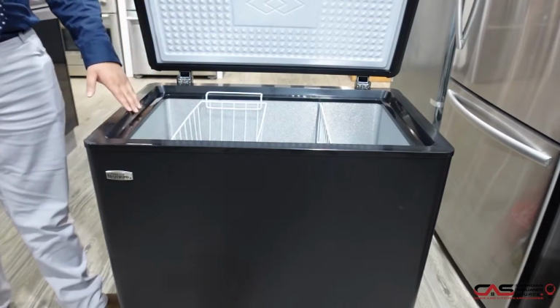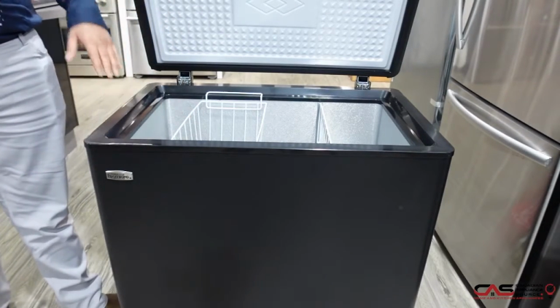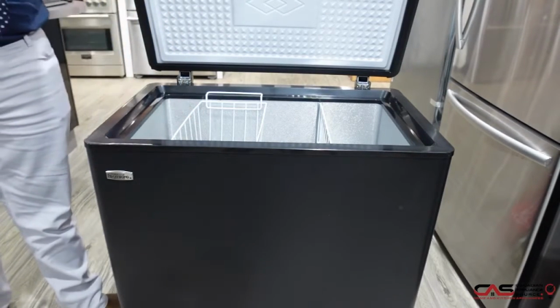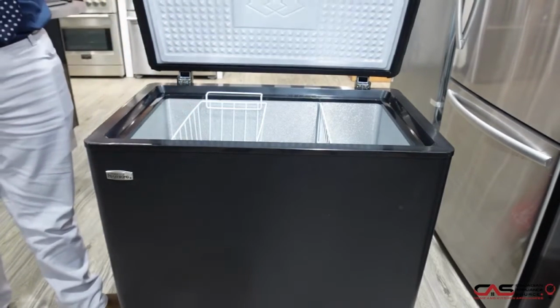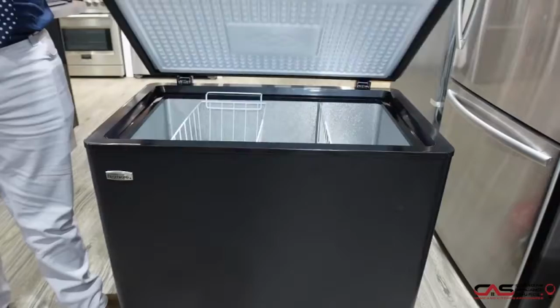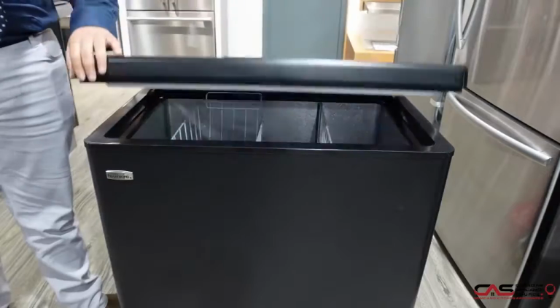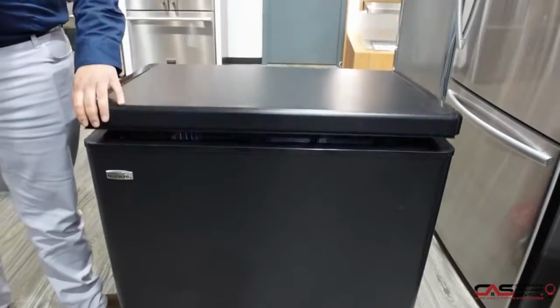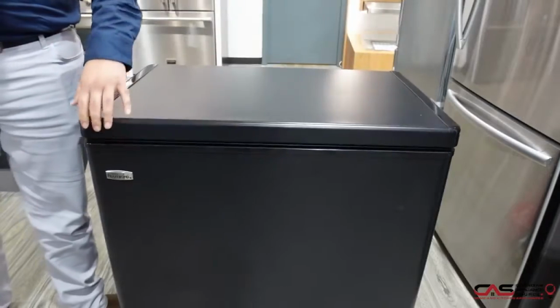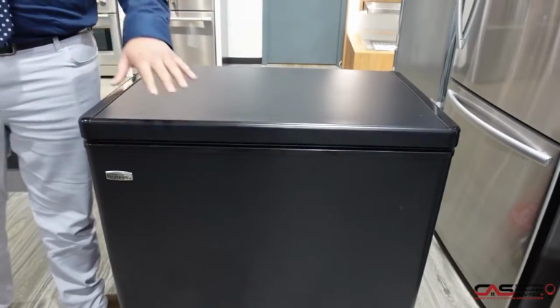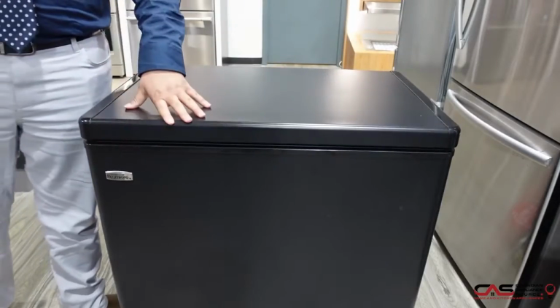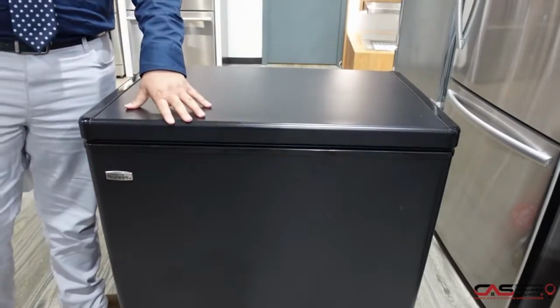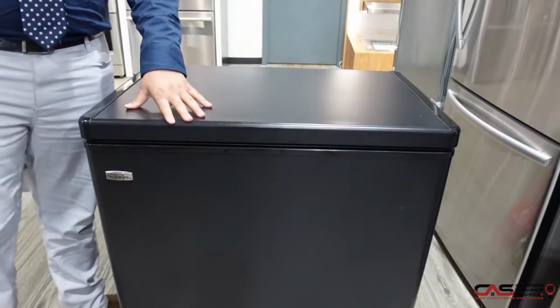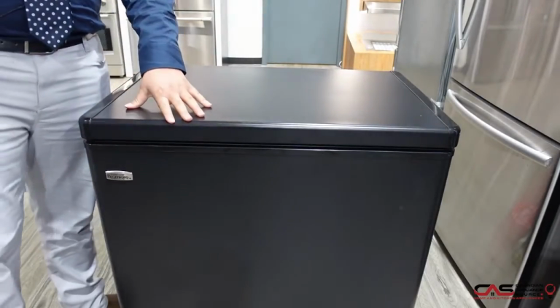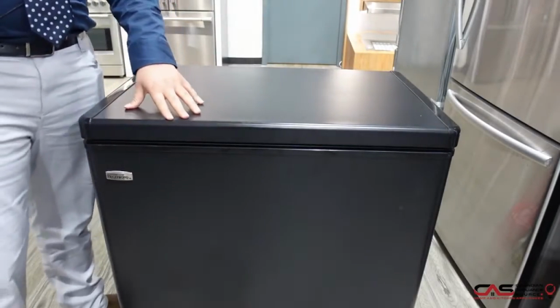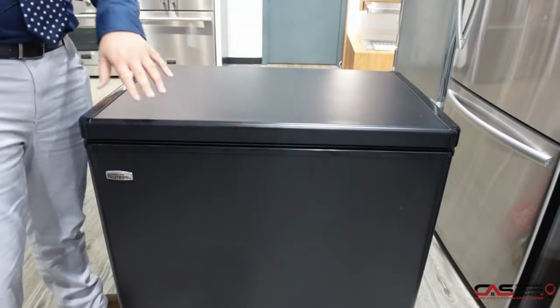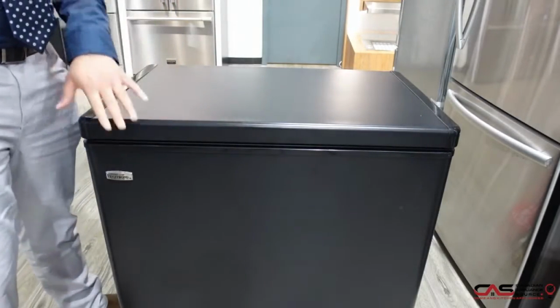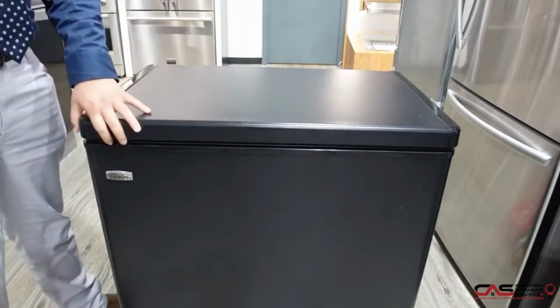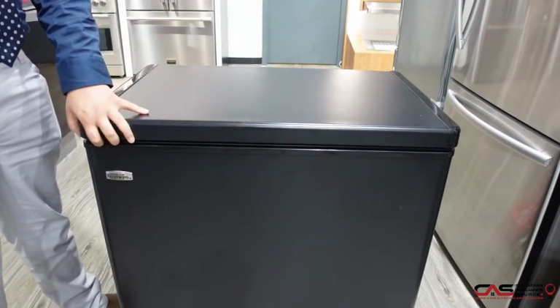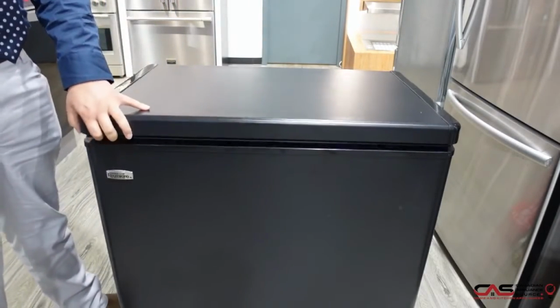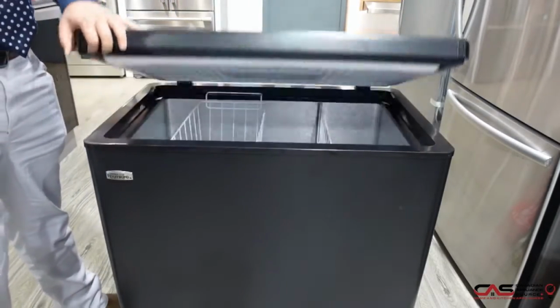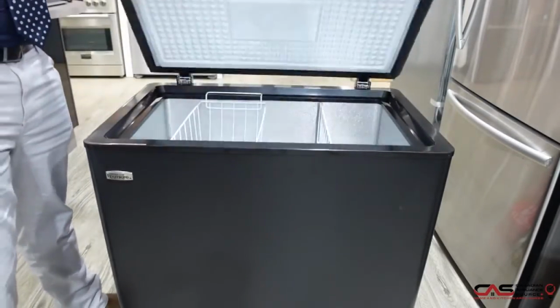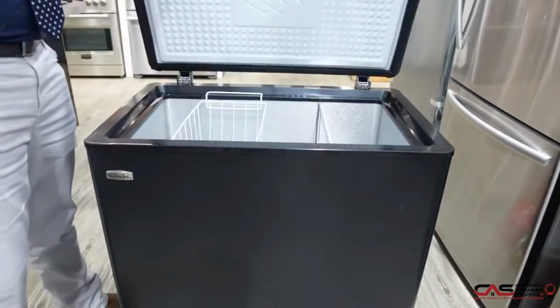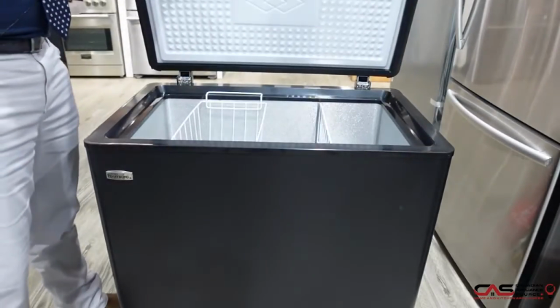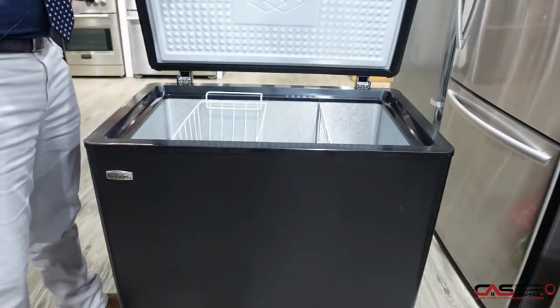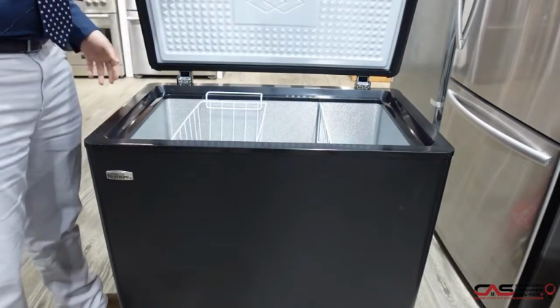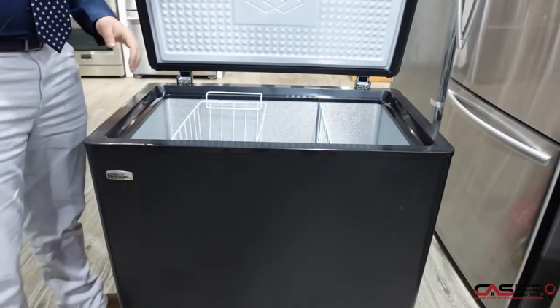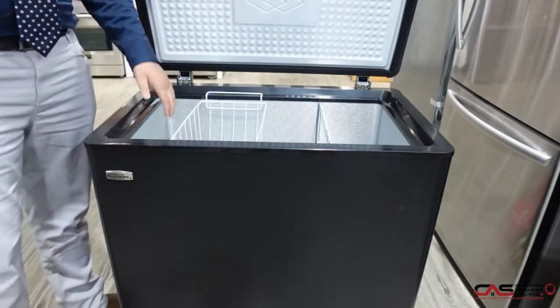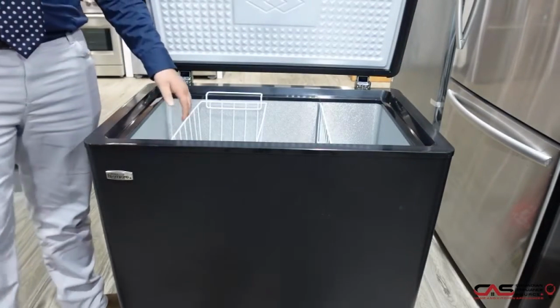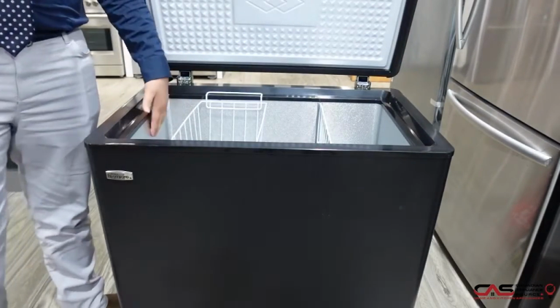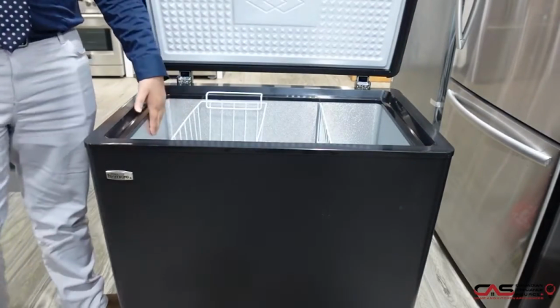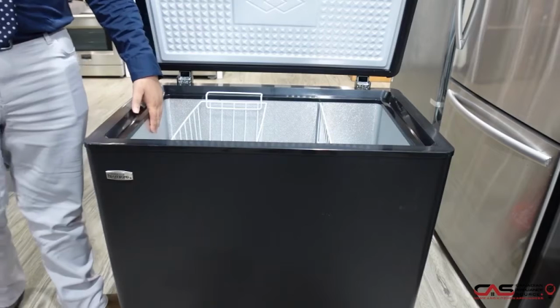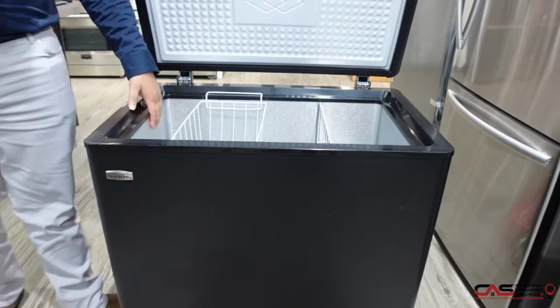It has a rounded lid designed for a modern look and an easy clean interior — so you don't have to worry about cleaning as it features a stainless steel interior.